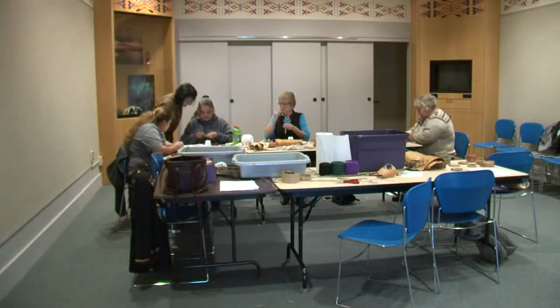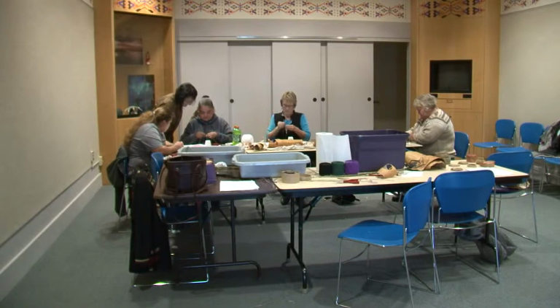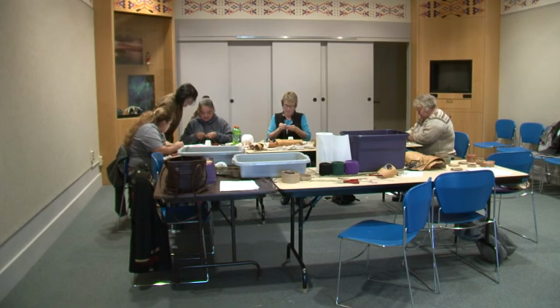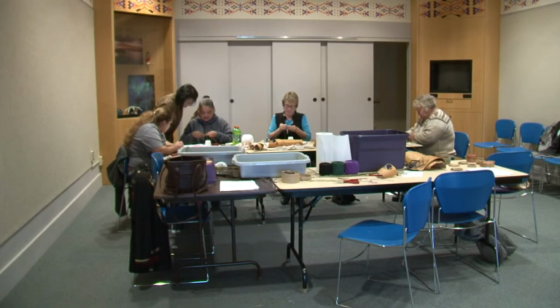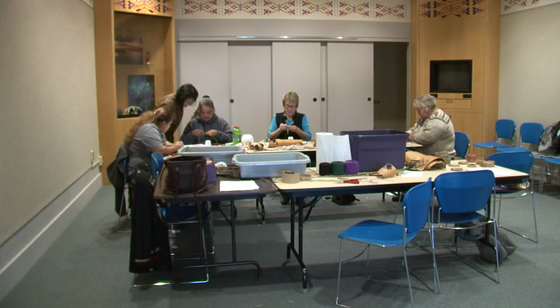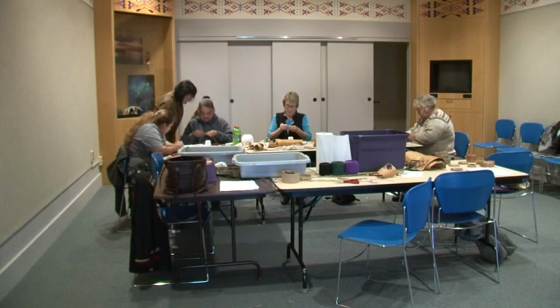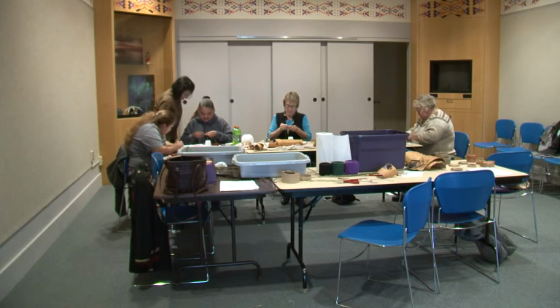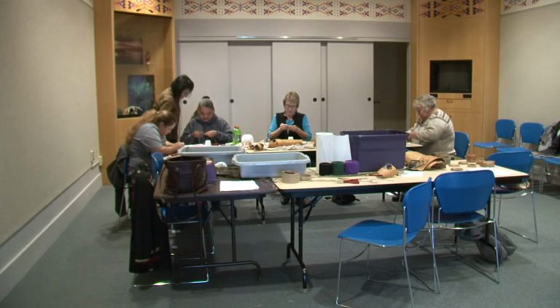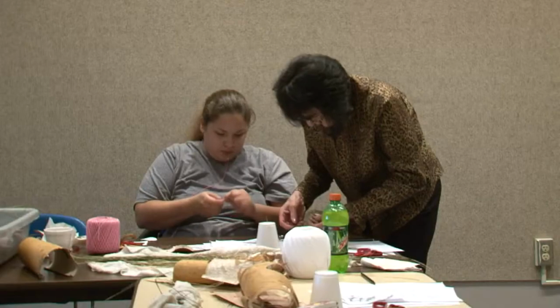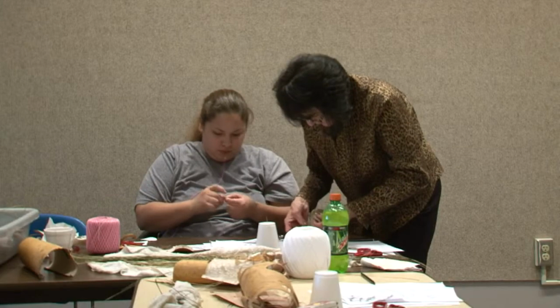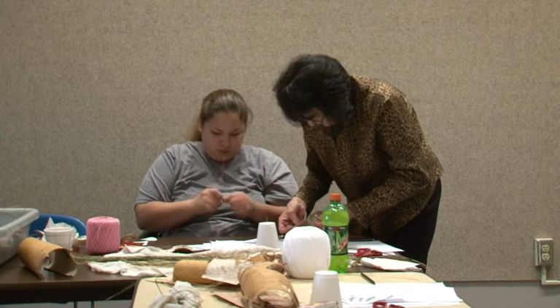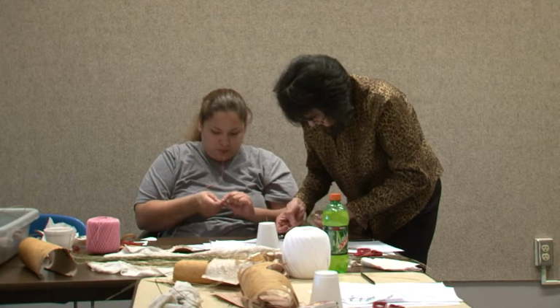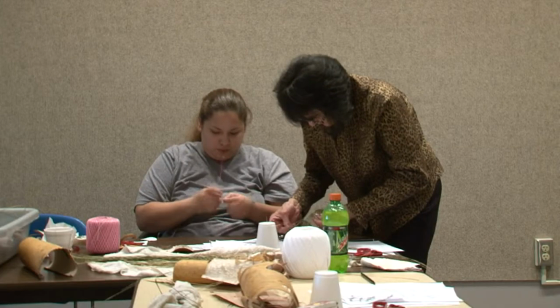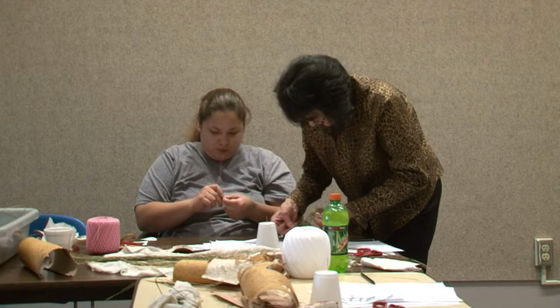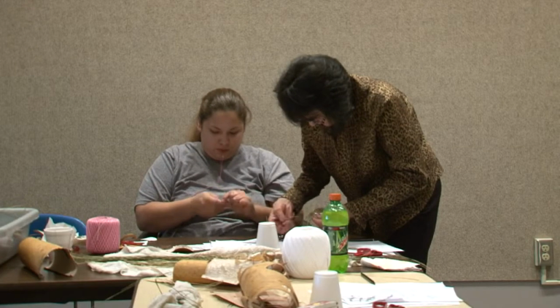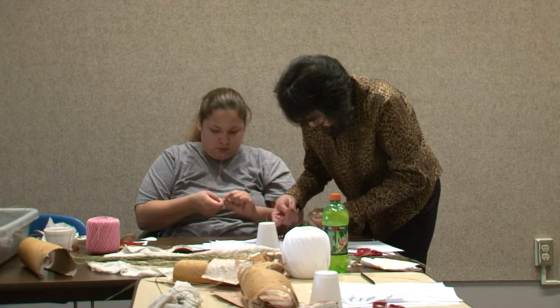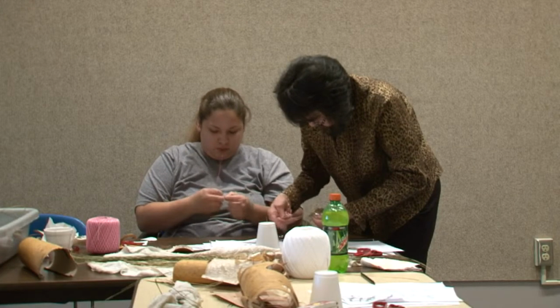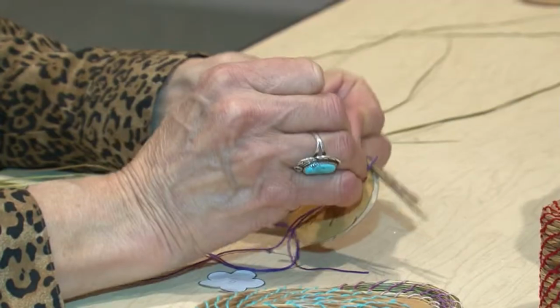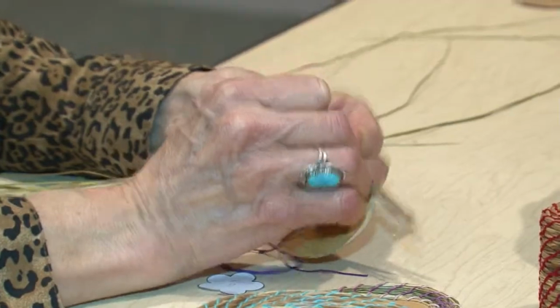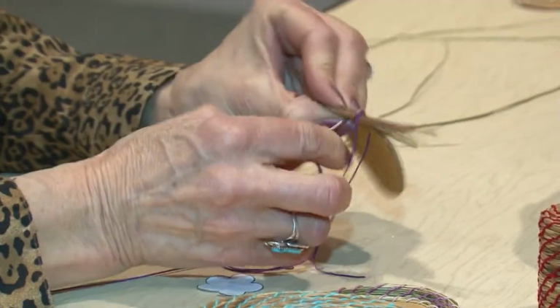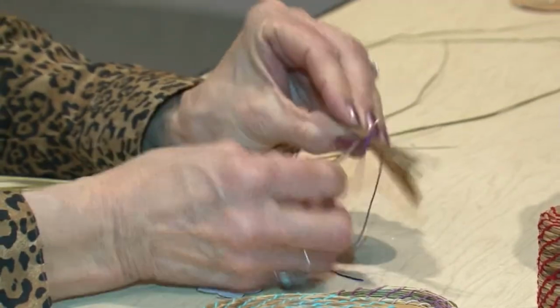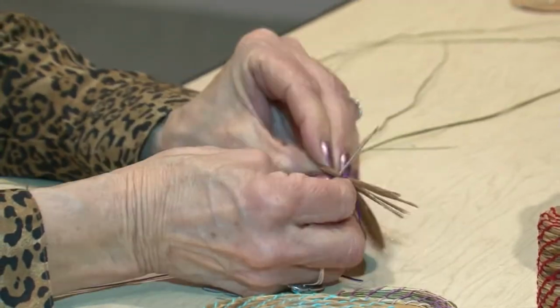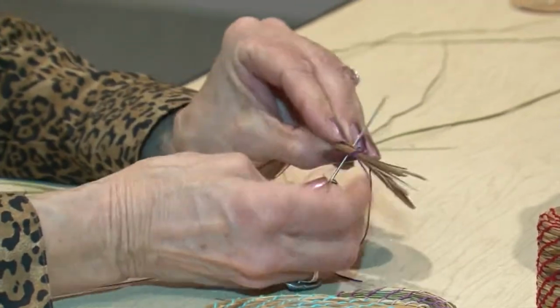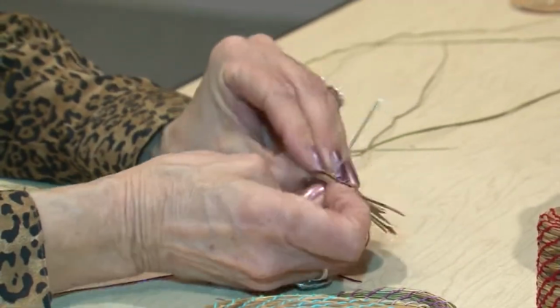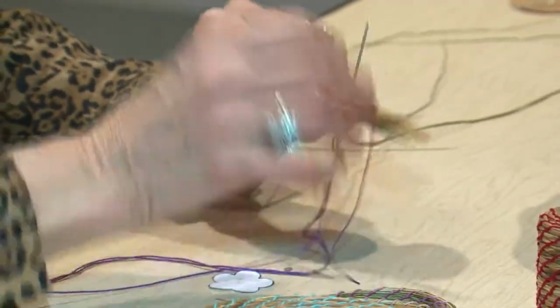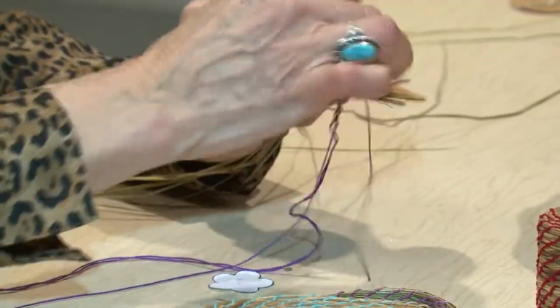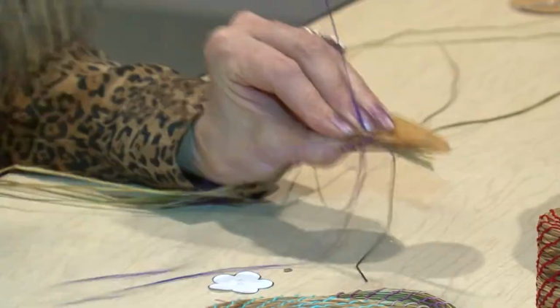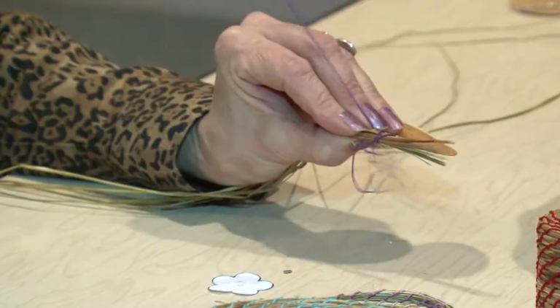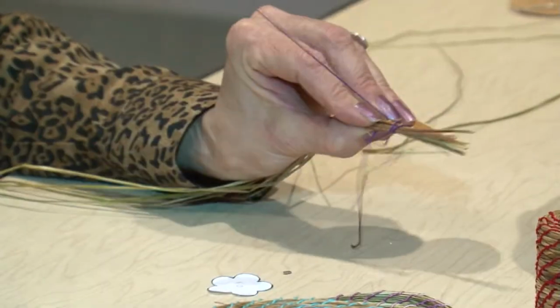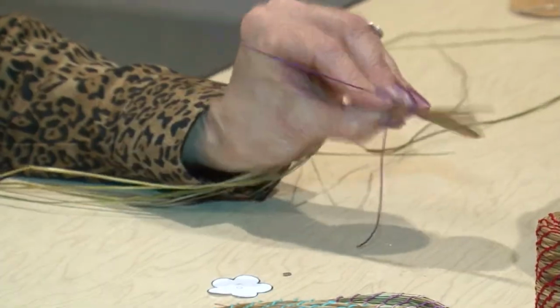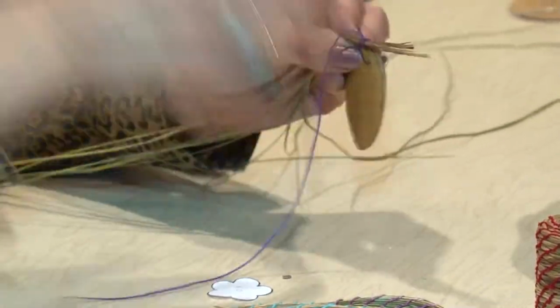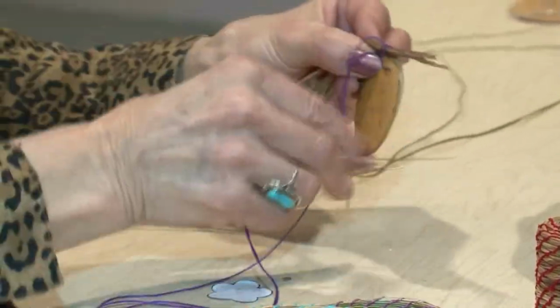Generally, crocheting thread works the best. The weavers must lead the thread through the front and bring the needle over the top to keep looping in the same direction.